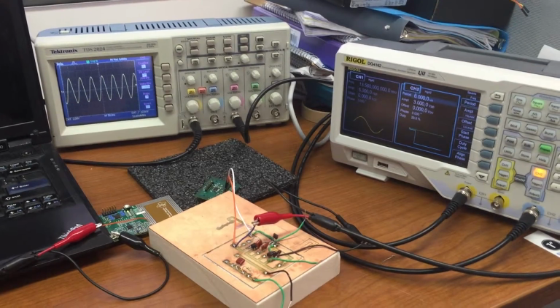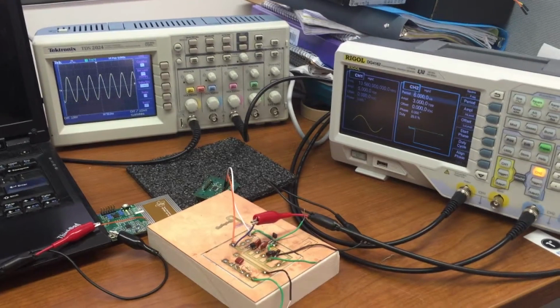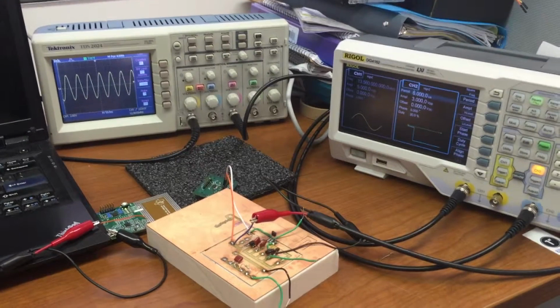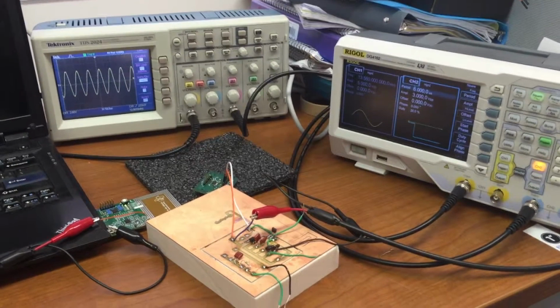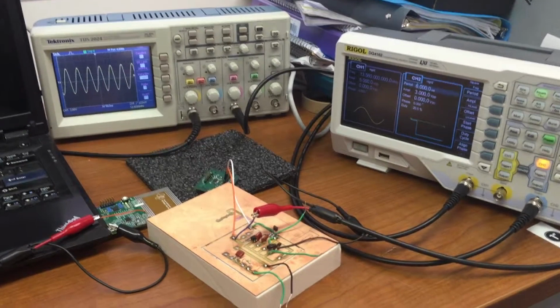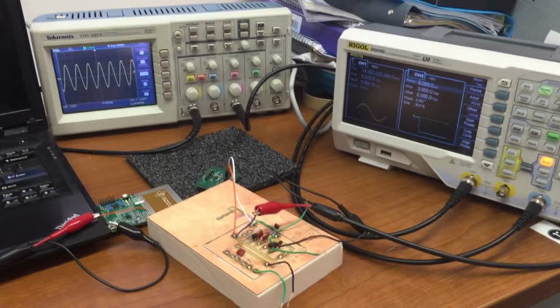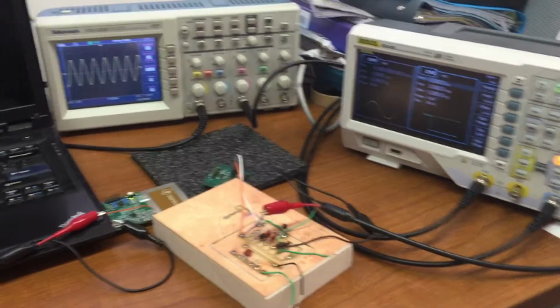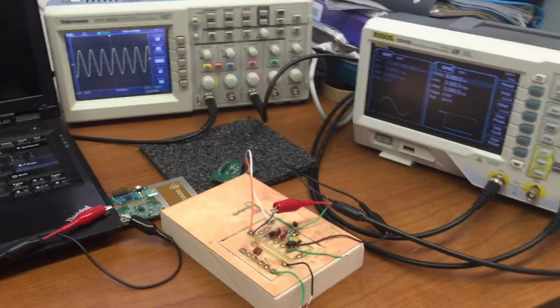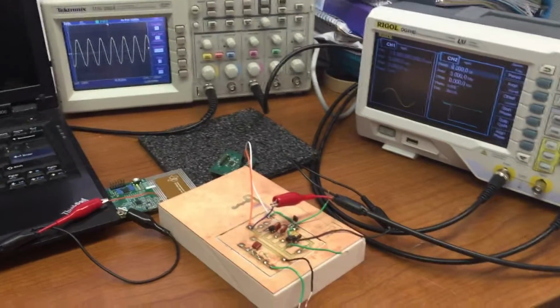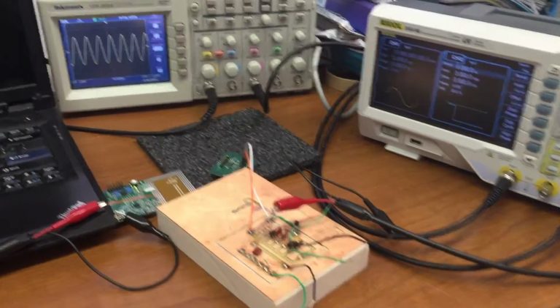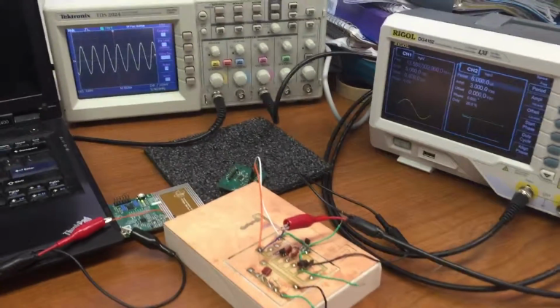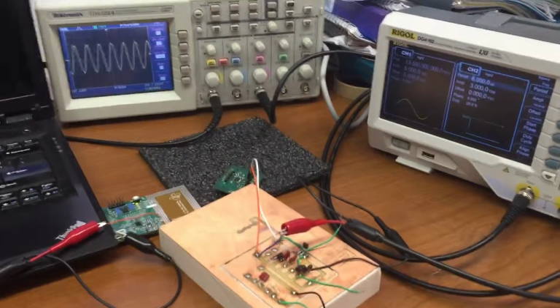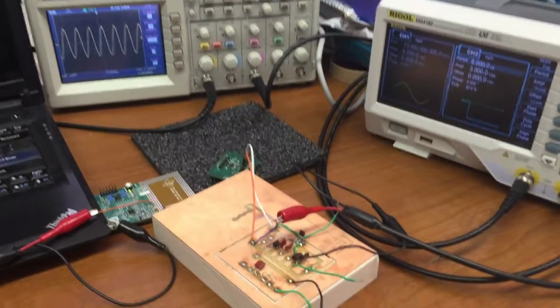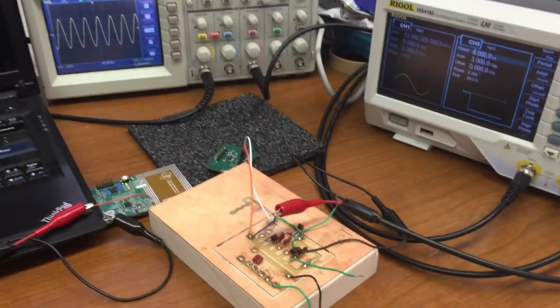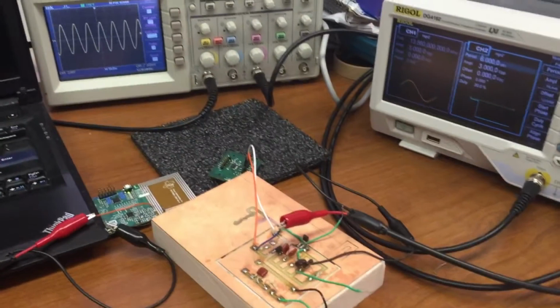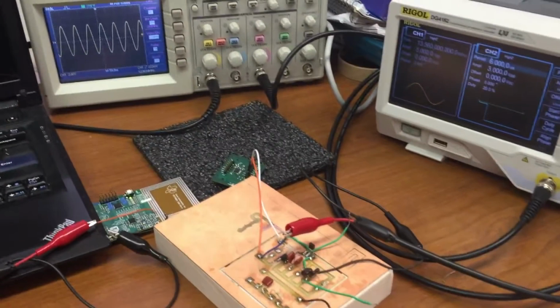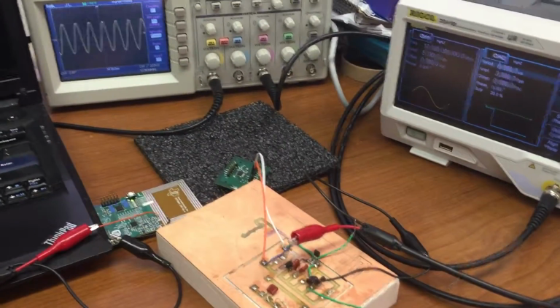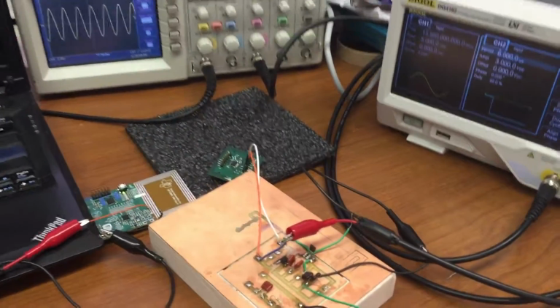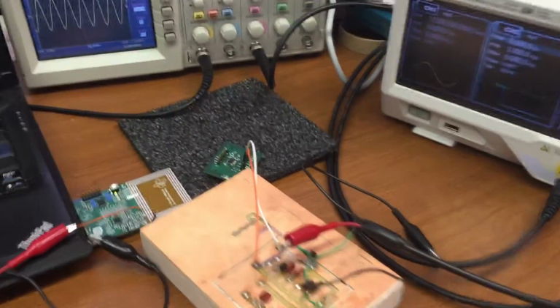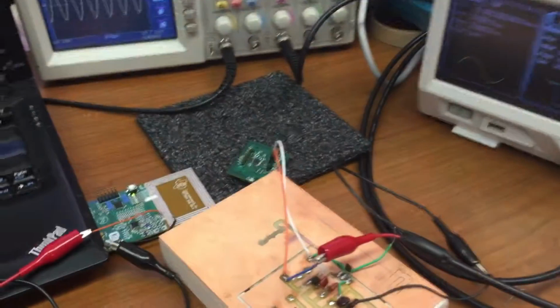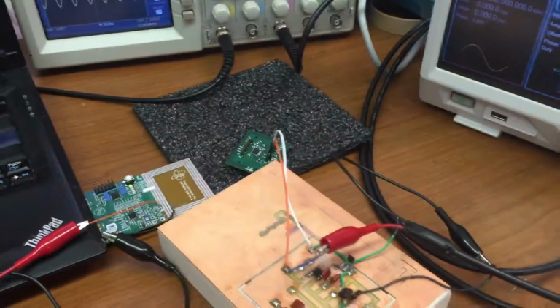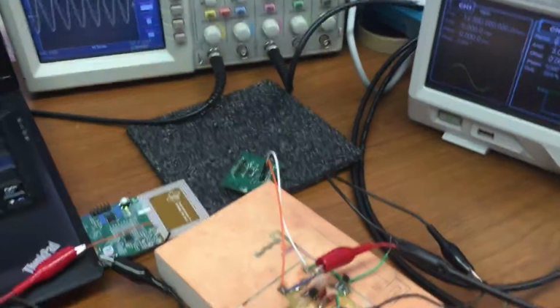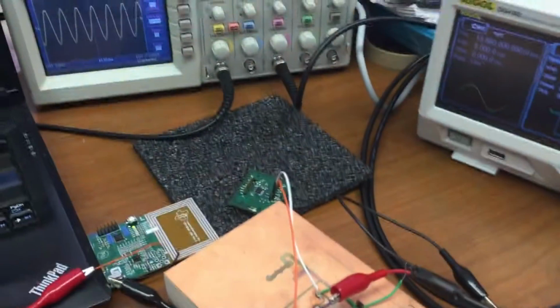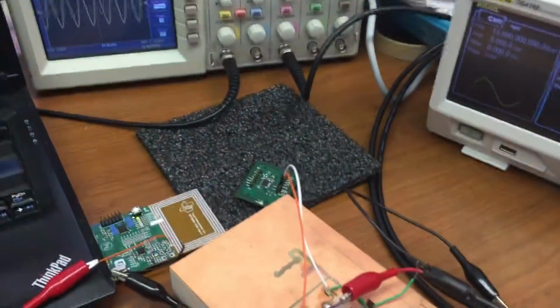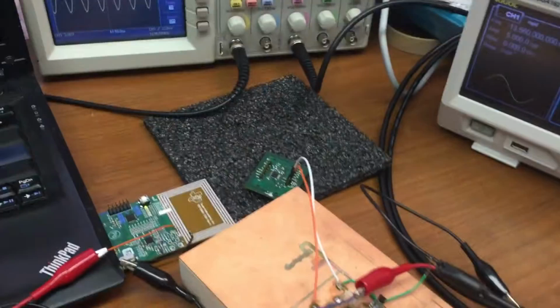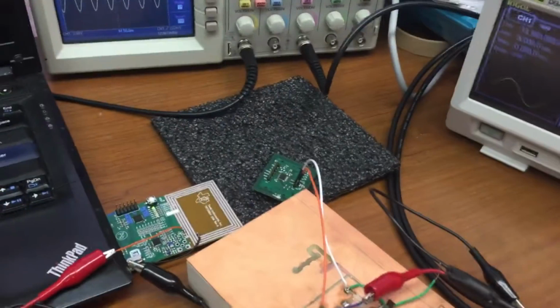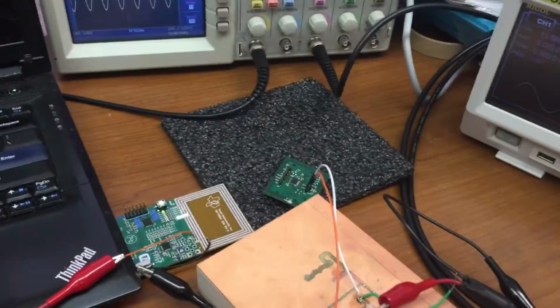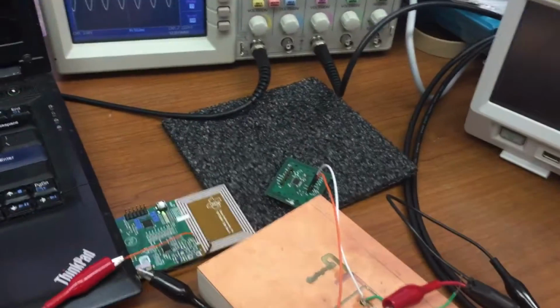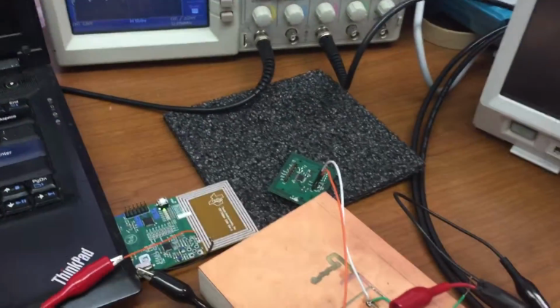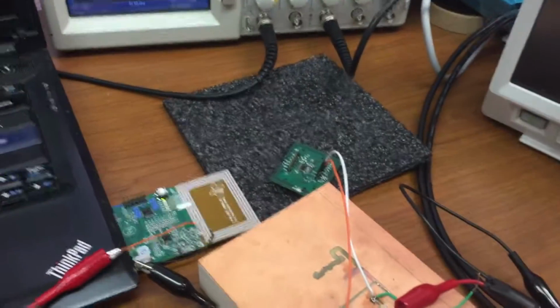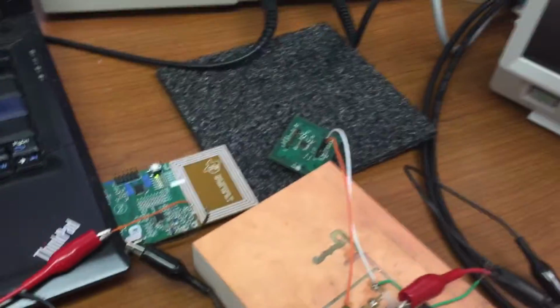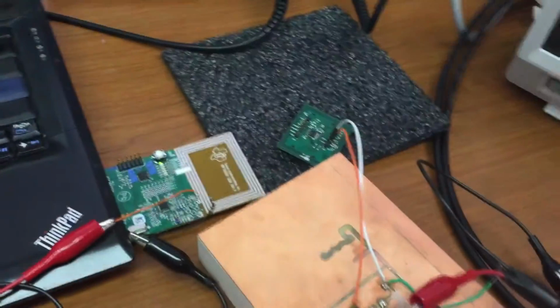Hello everyone. I'm going to demonstrate the load modulation of the RFID system.